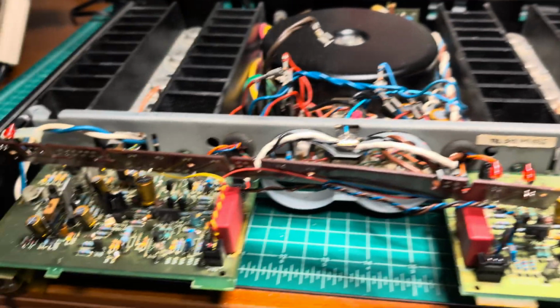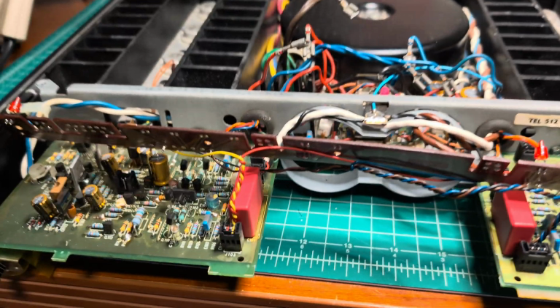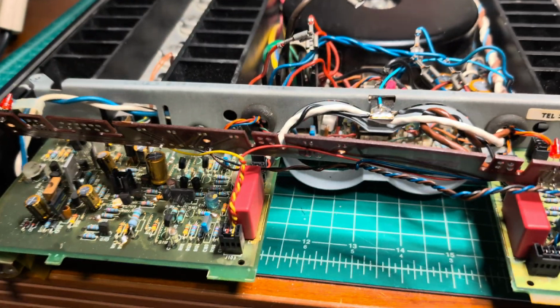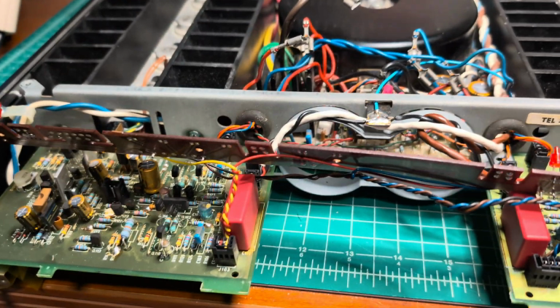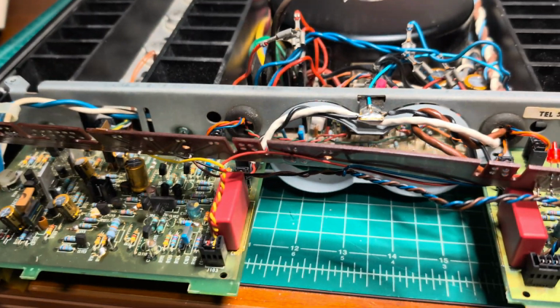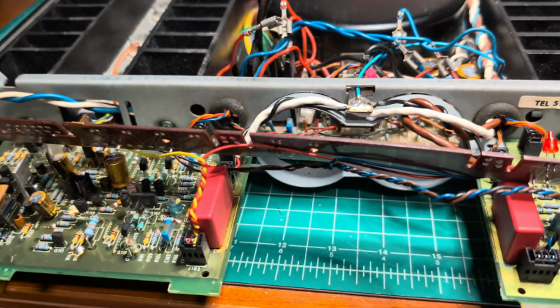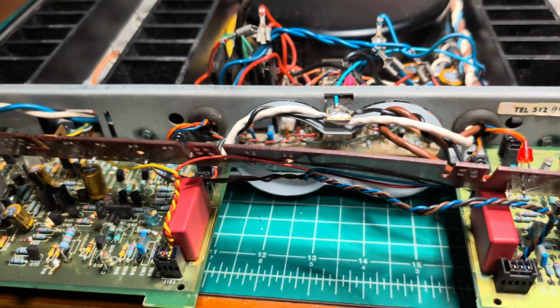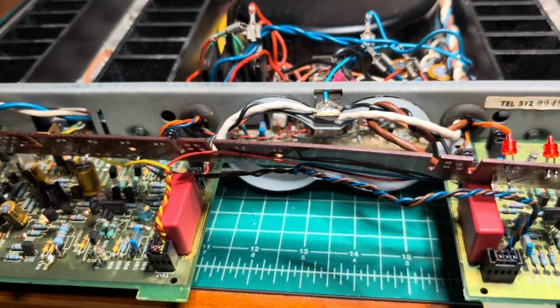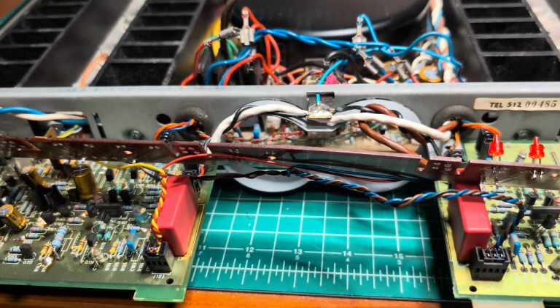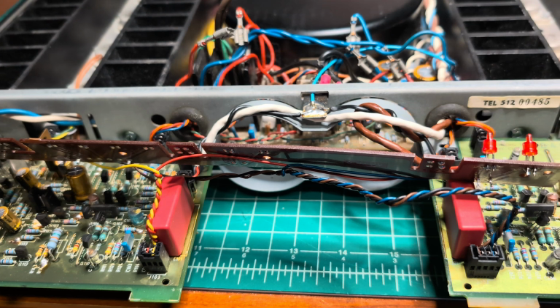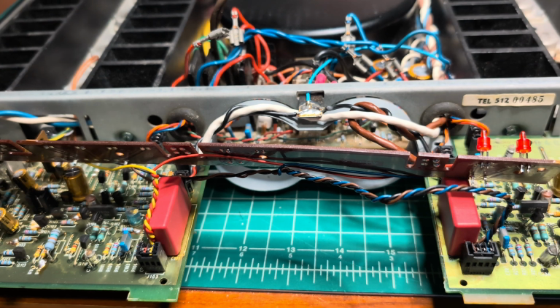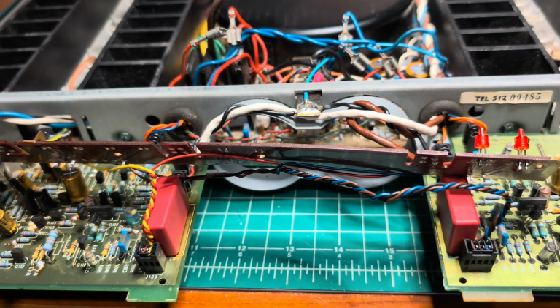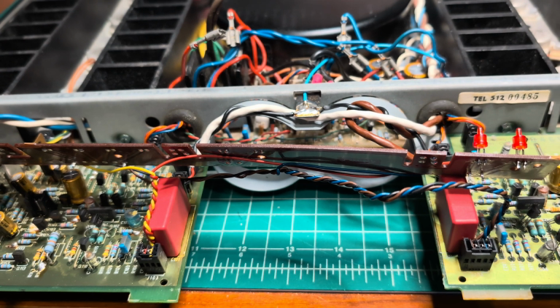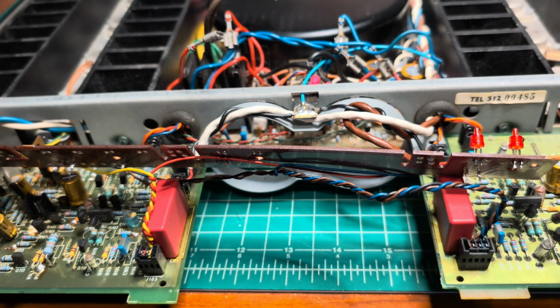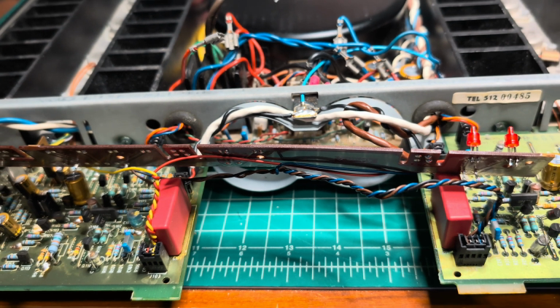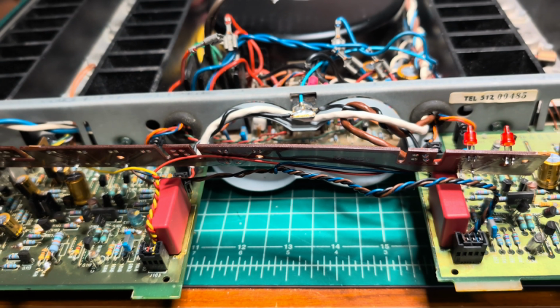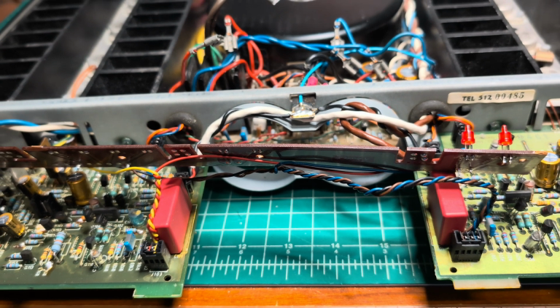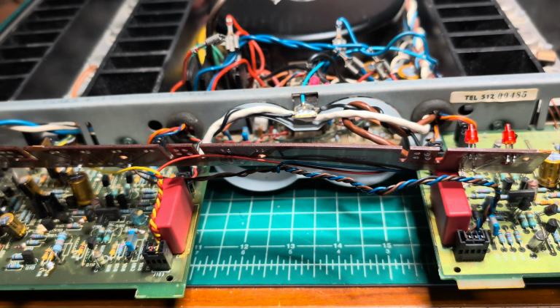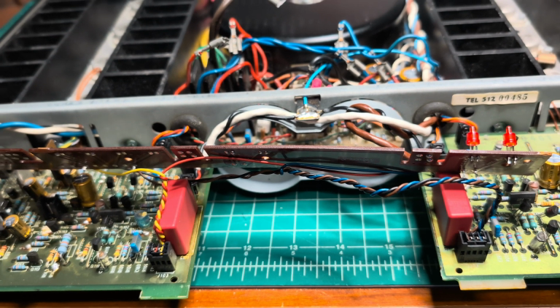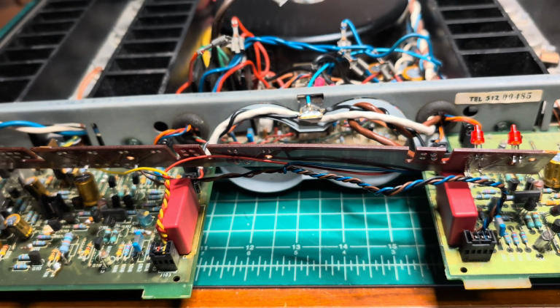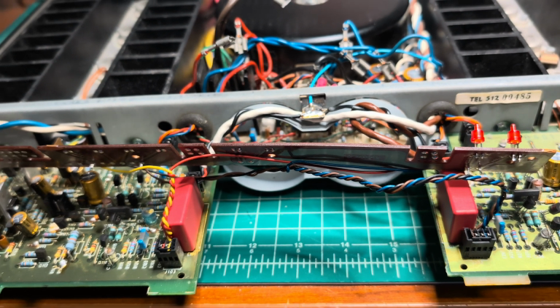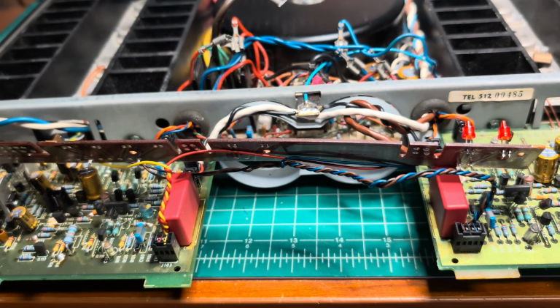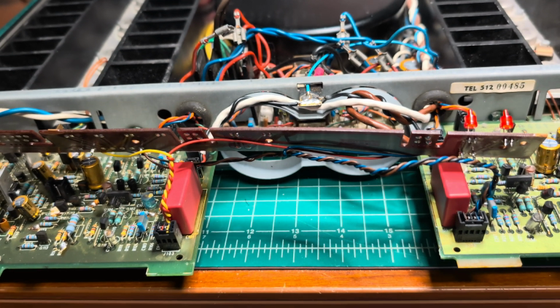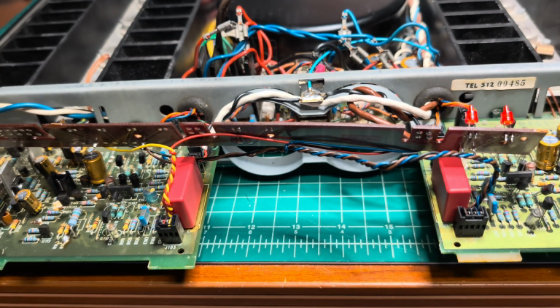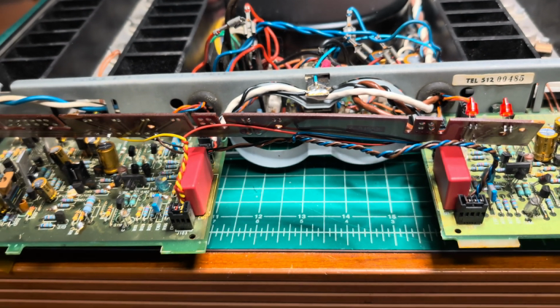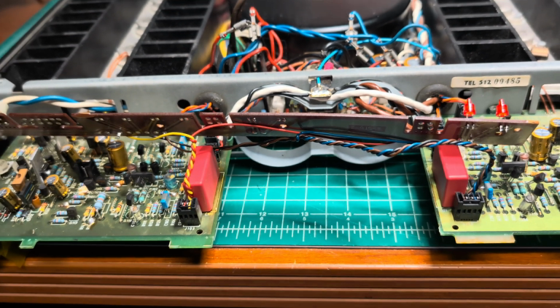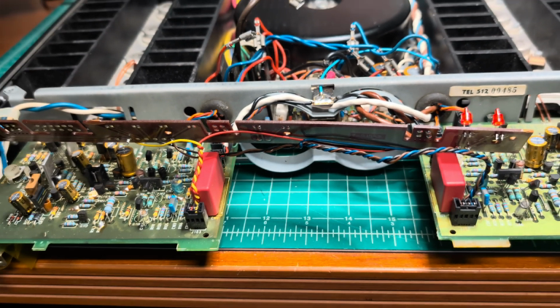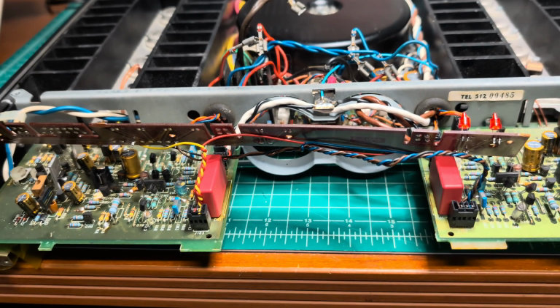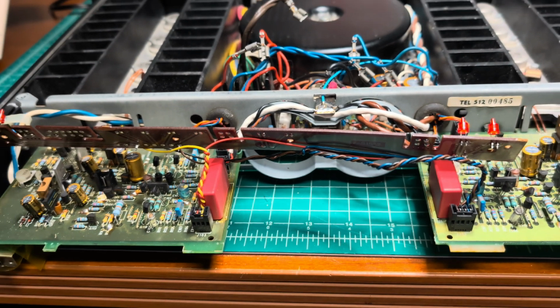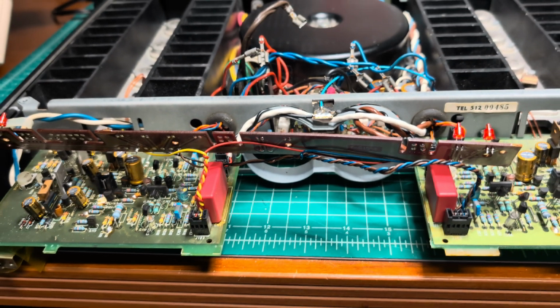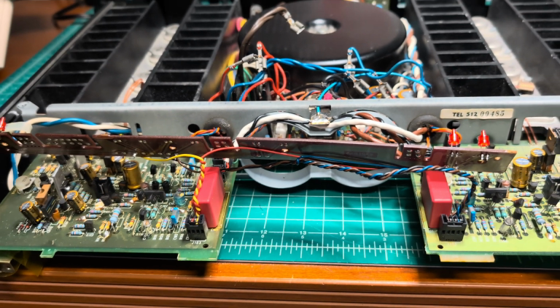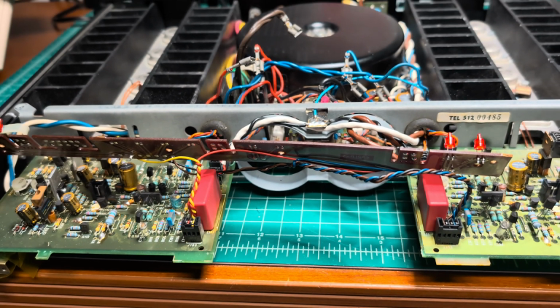I'll assemble everything back on the new capacitors, install them back. I was measuring and getting exactly the same size, so this capacitor should work well. Let me assemble and I will demonstrate. See you soon.